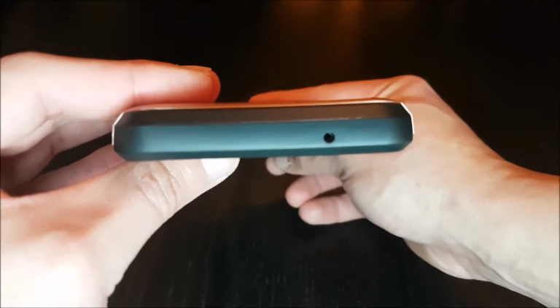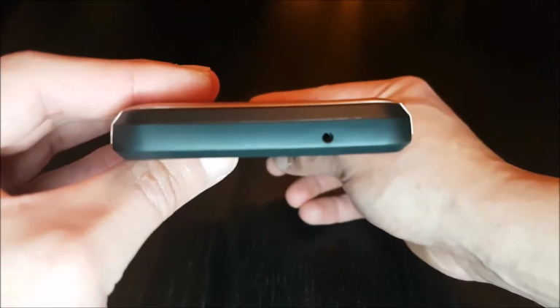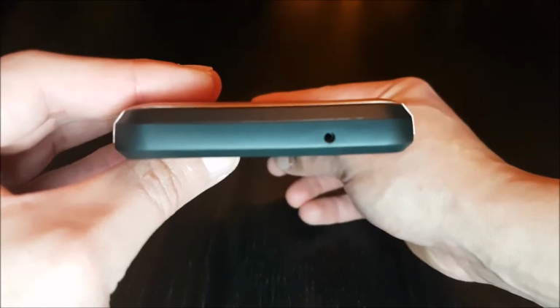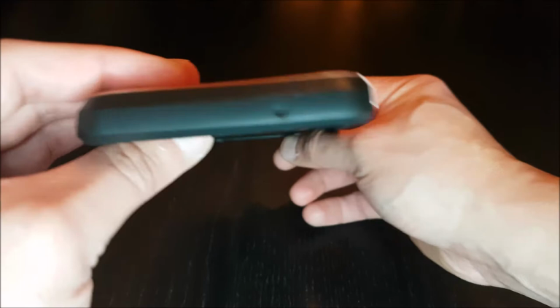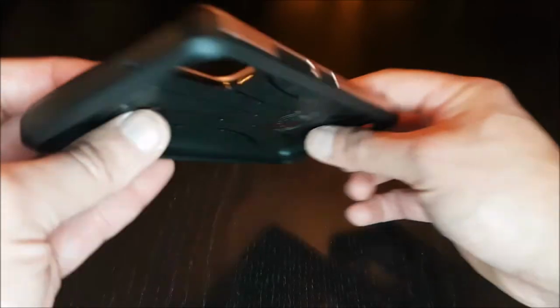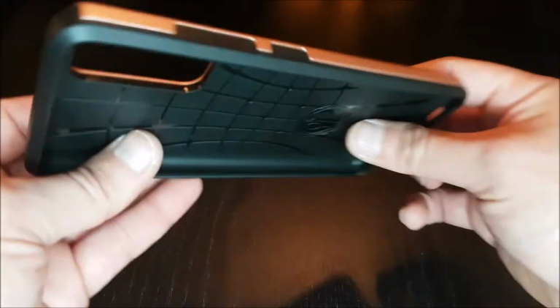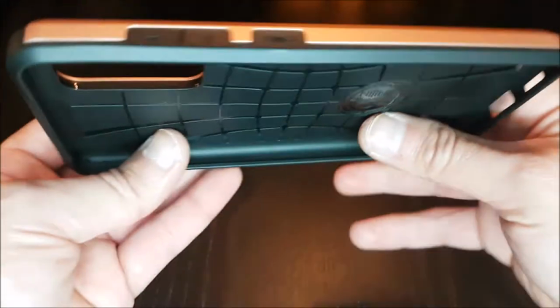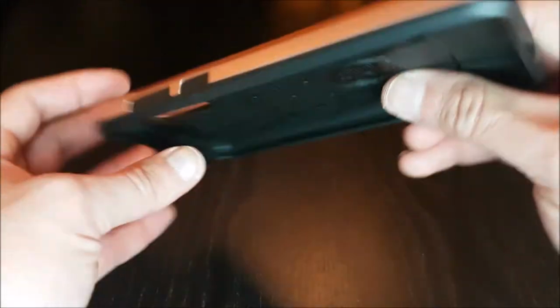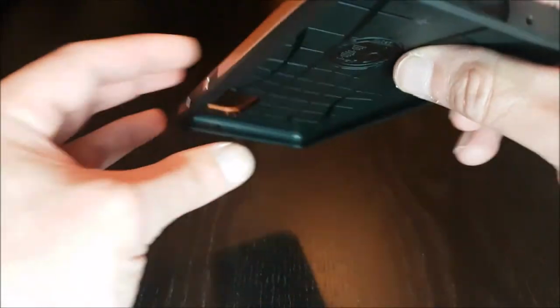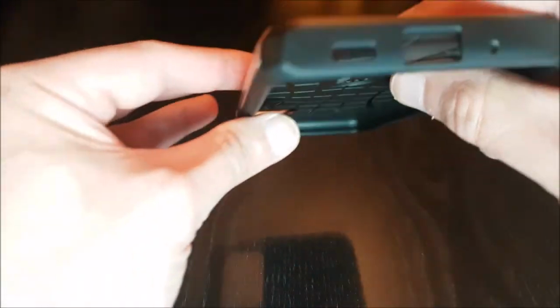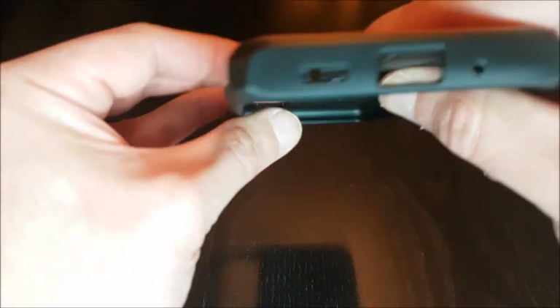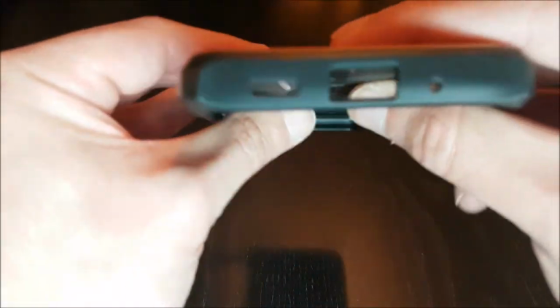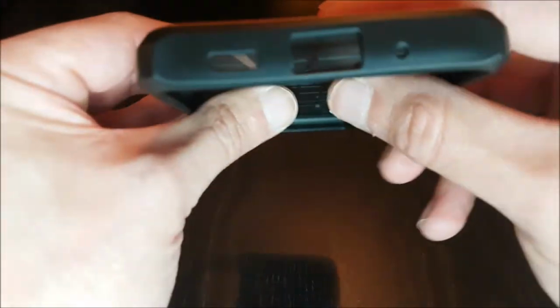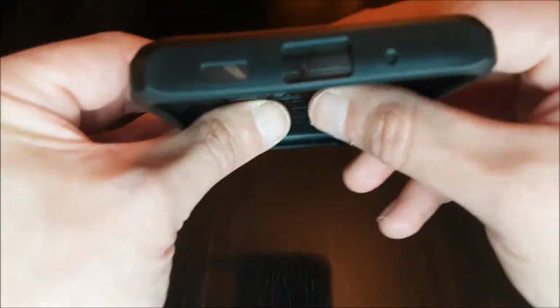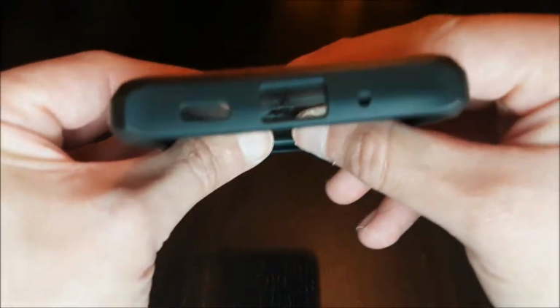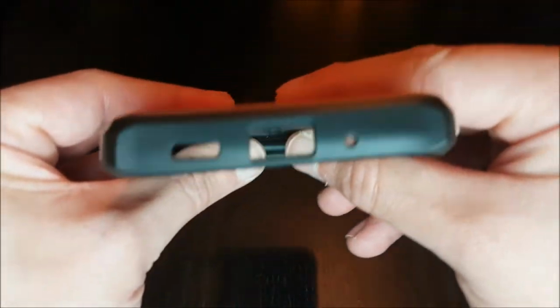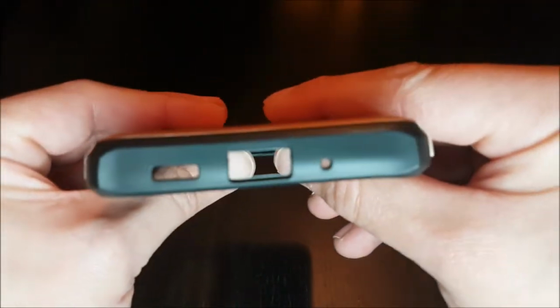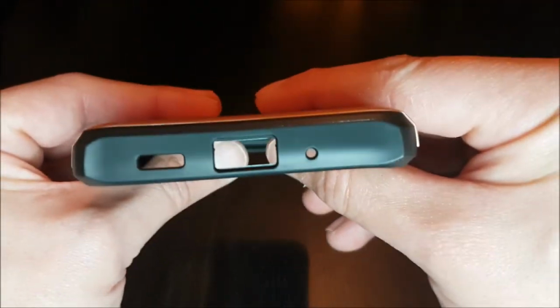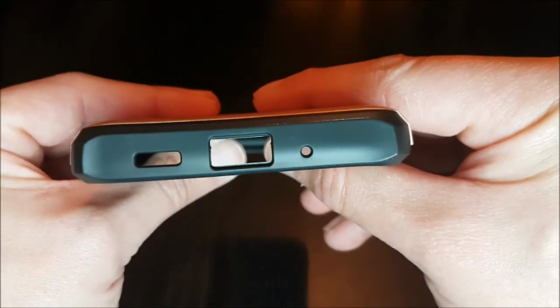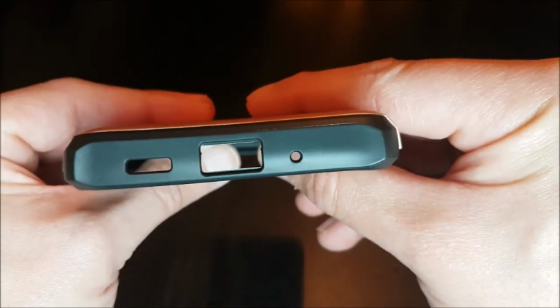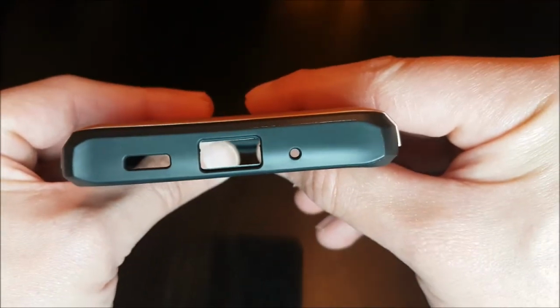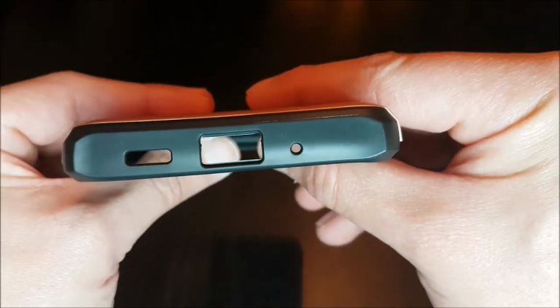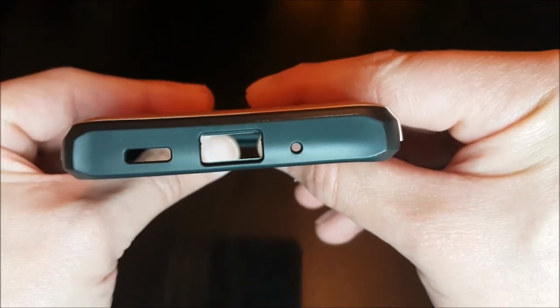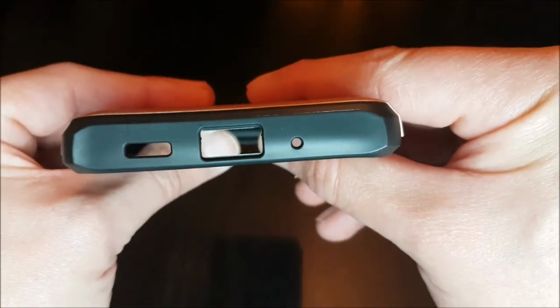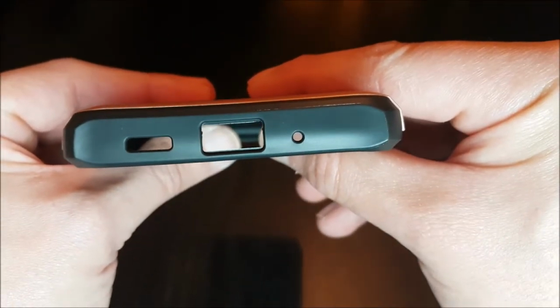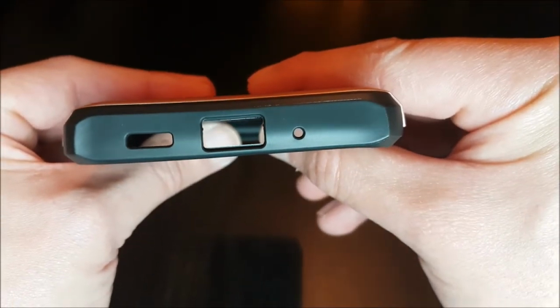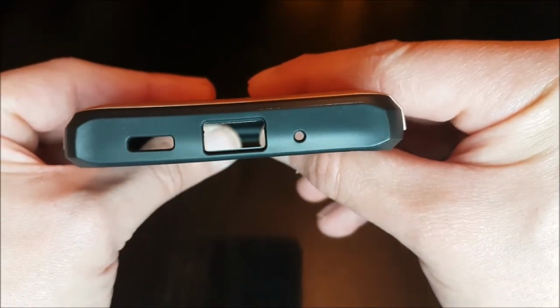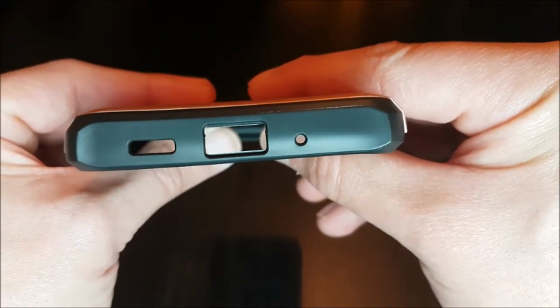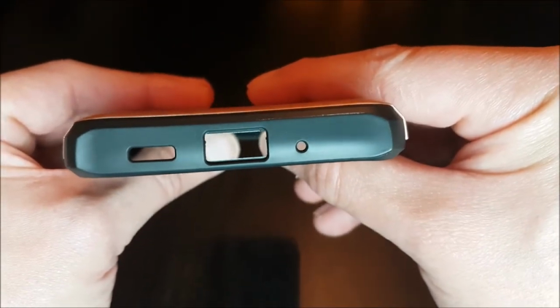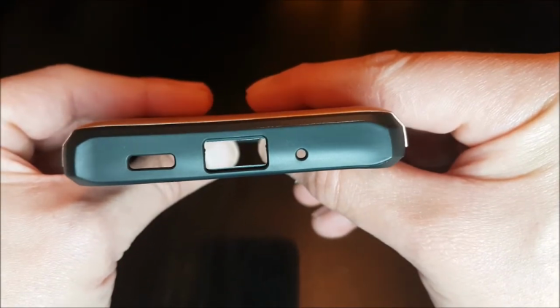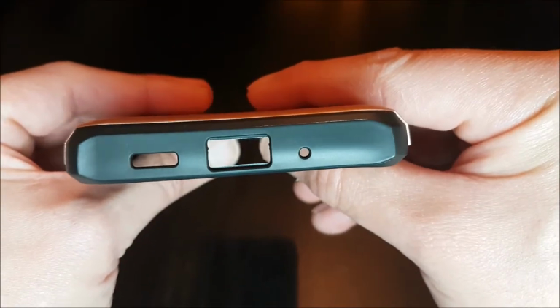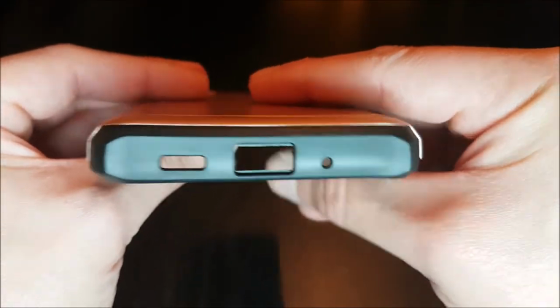Precise cutouts and design — easy access to volume buttons, cameras, and other ports.